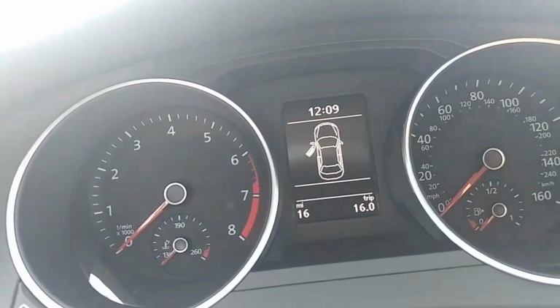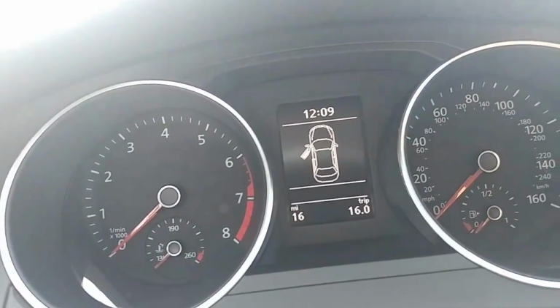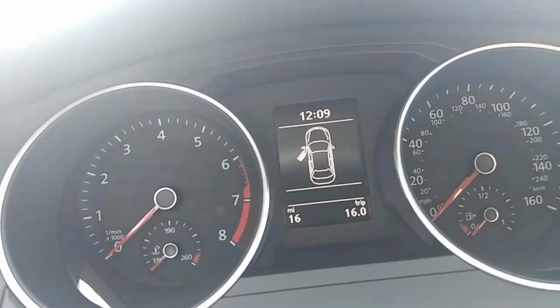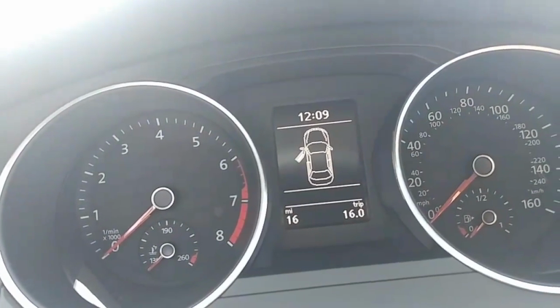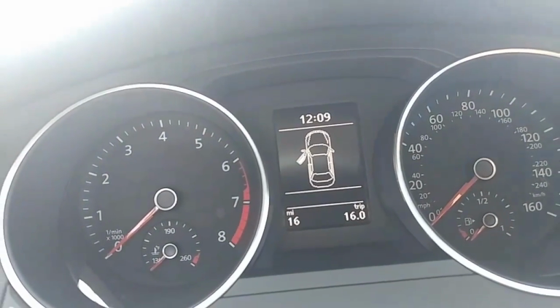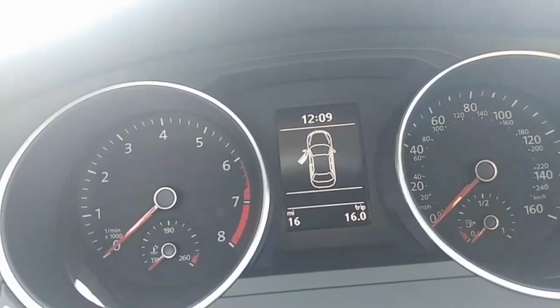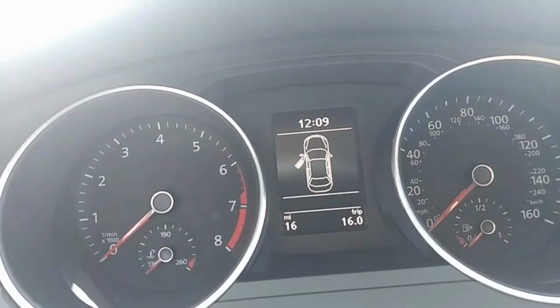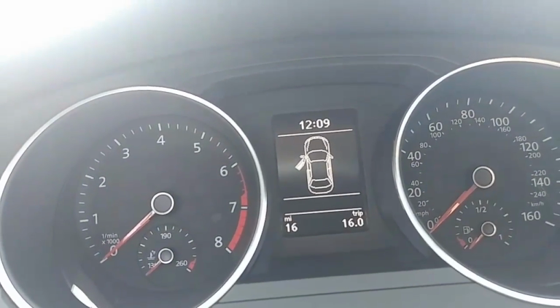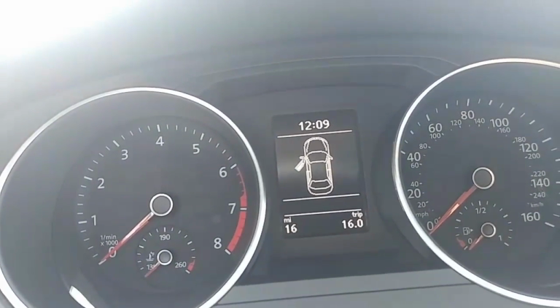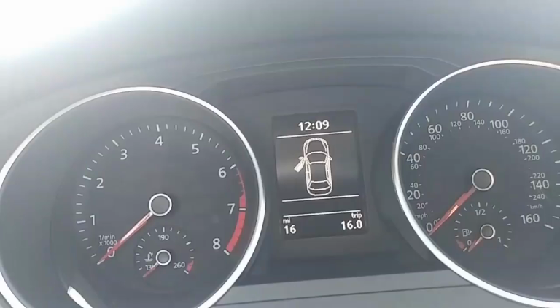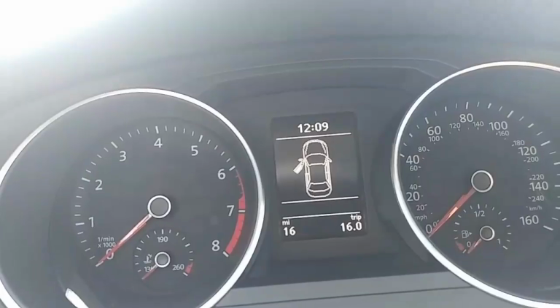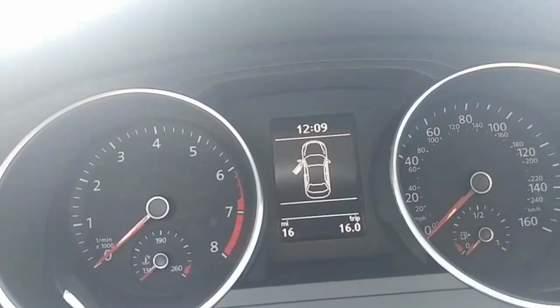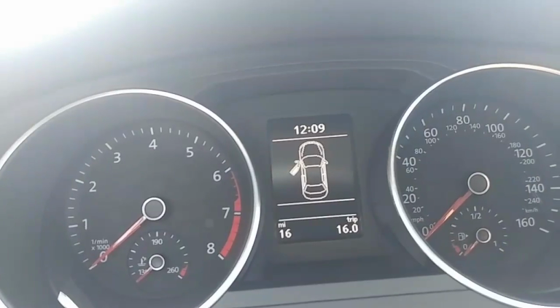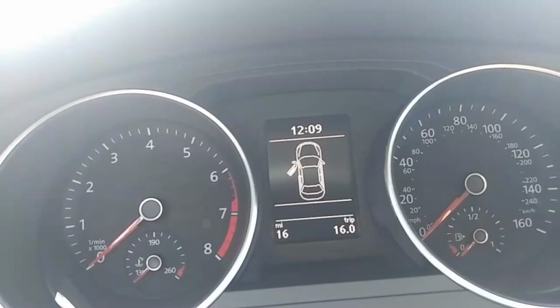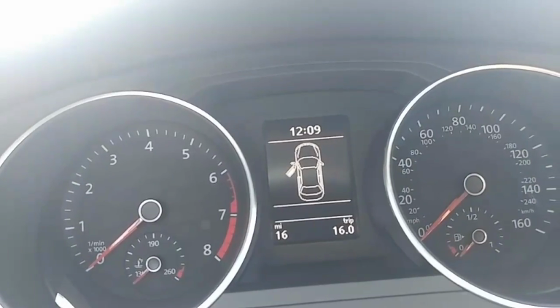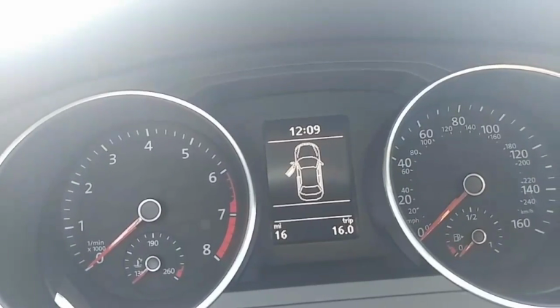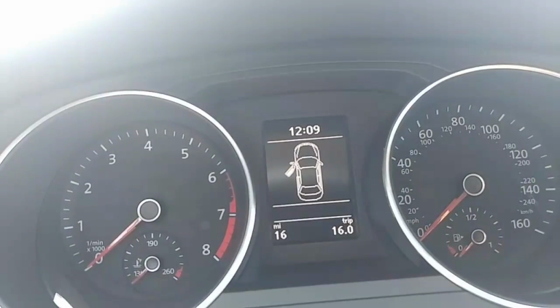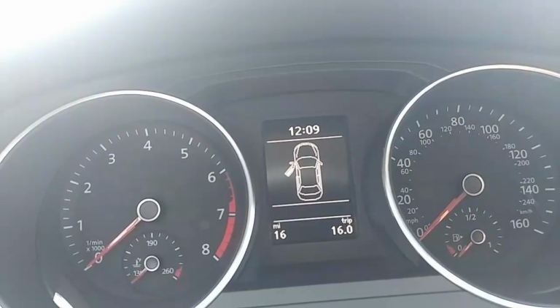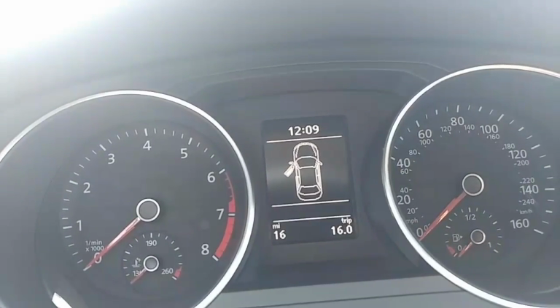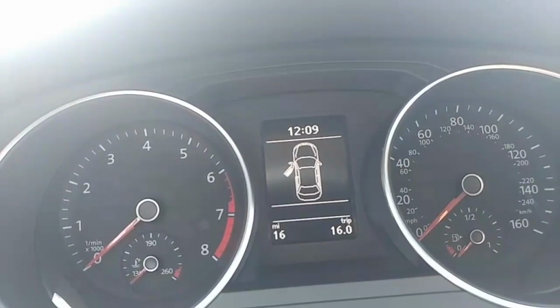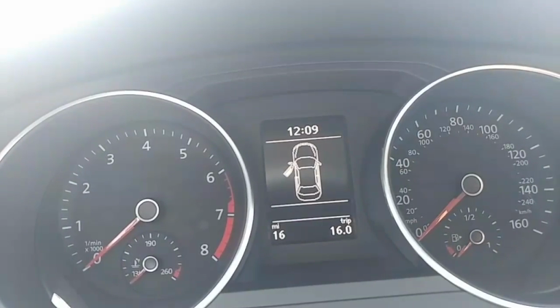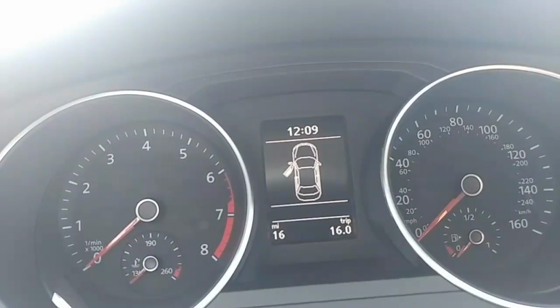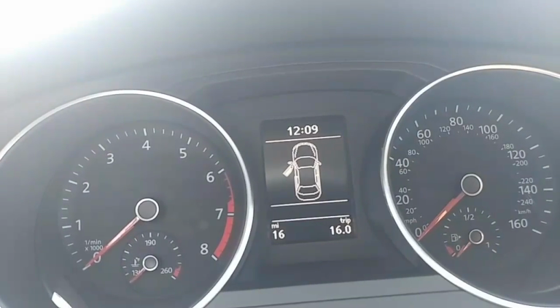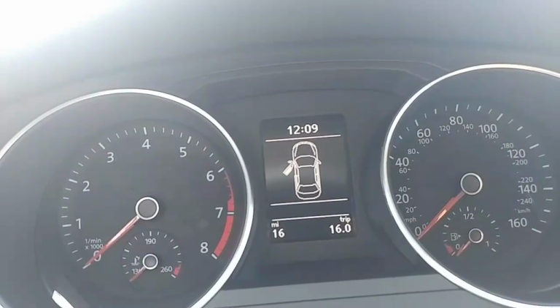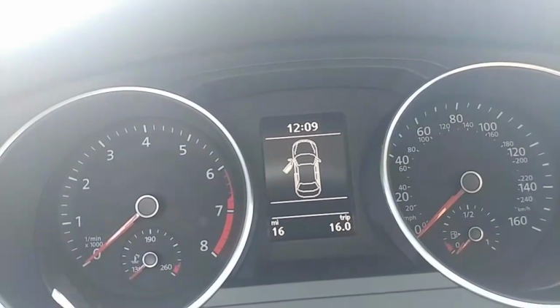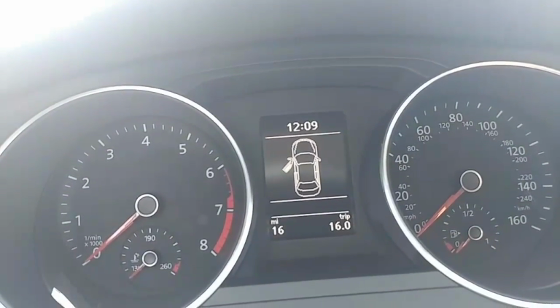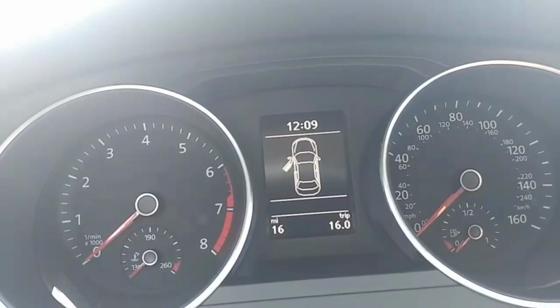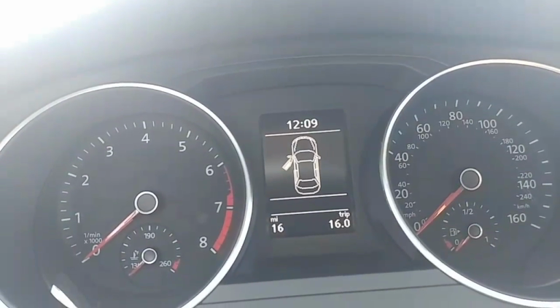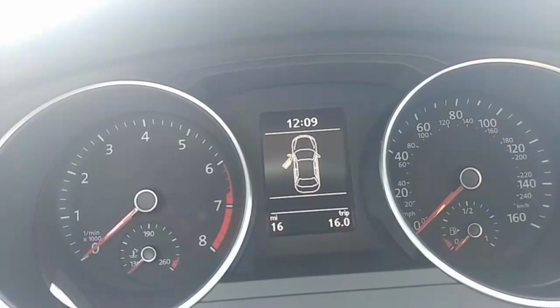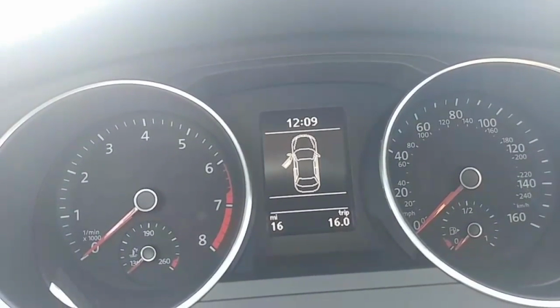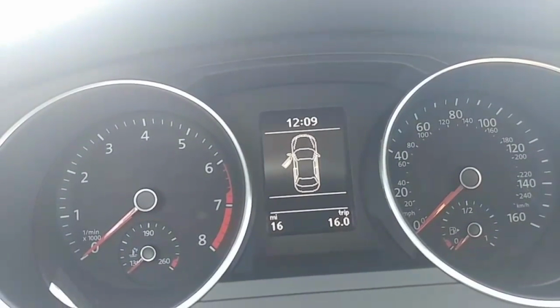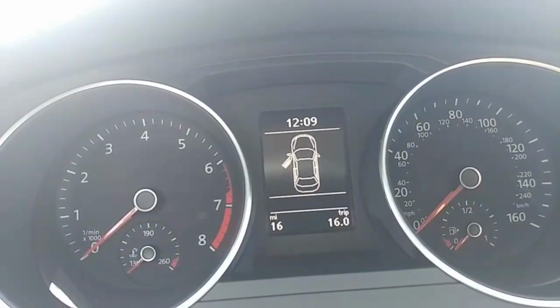When the door's shut, it shows miles per gallon, point A to point B, digital speed, how long you've been in the vehicle. I mean, it just has everything inside there.